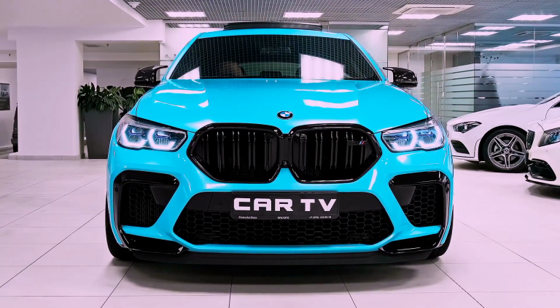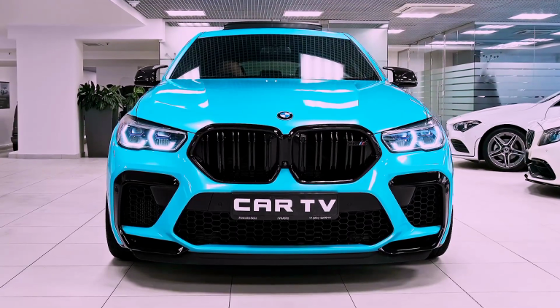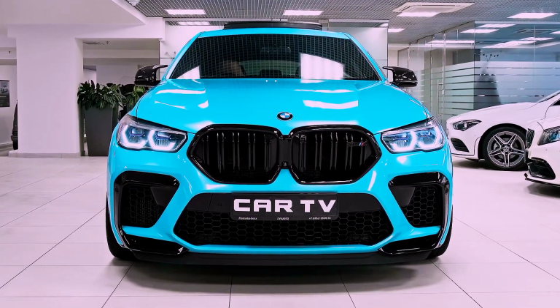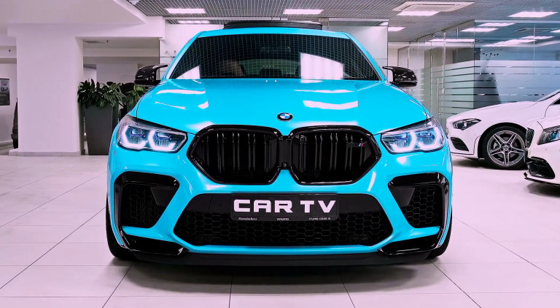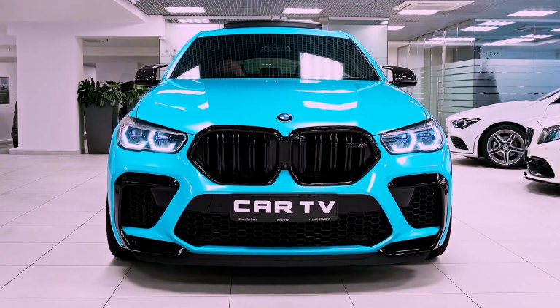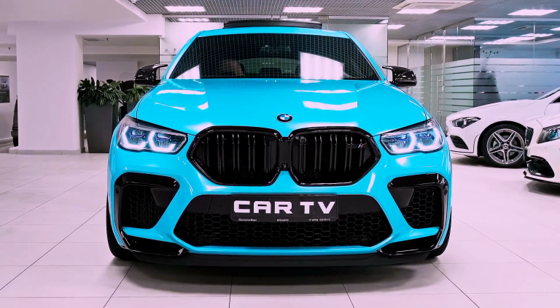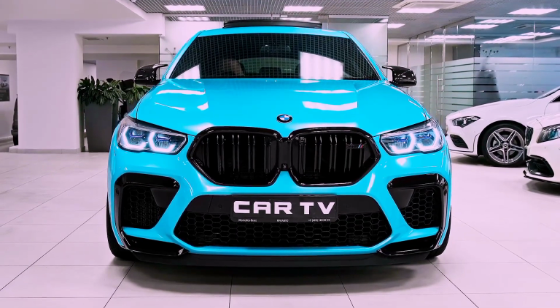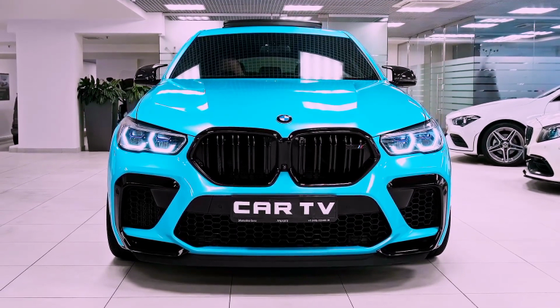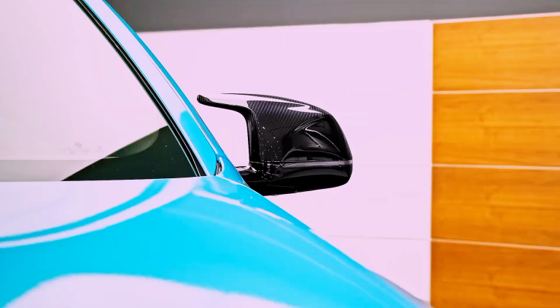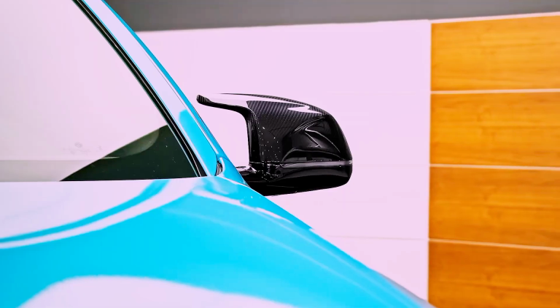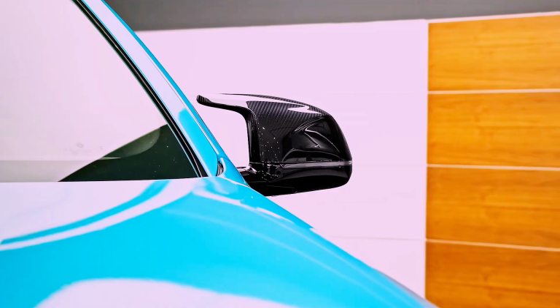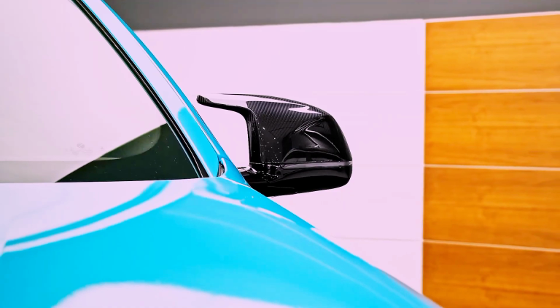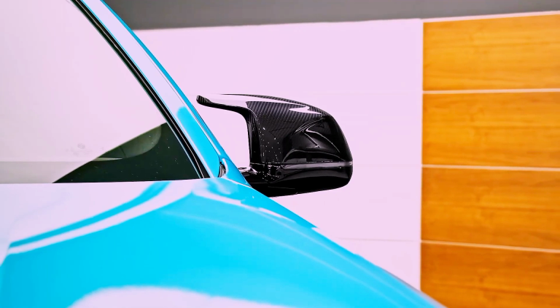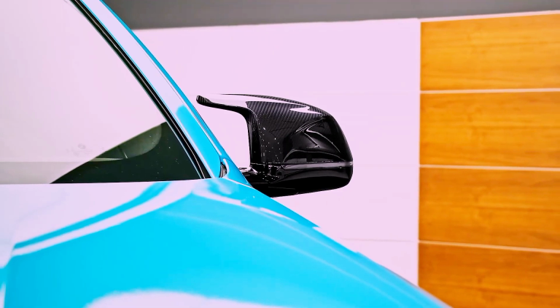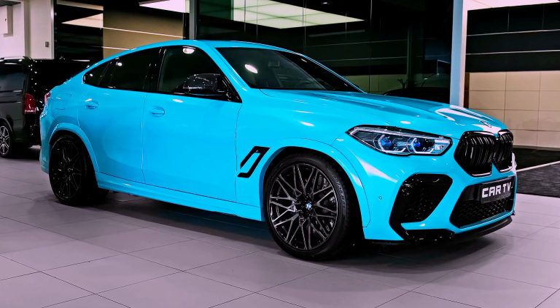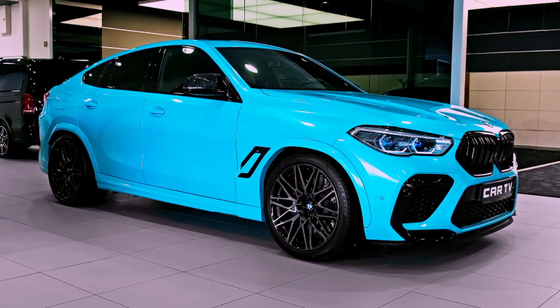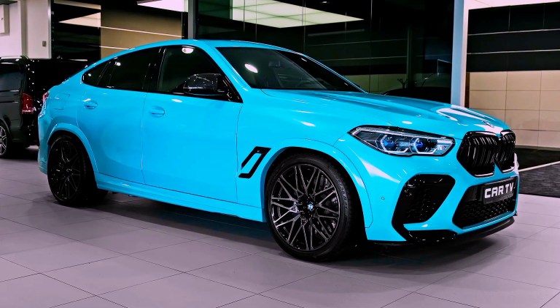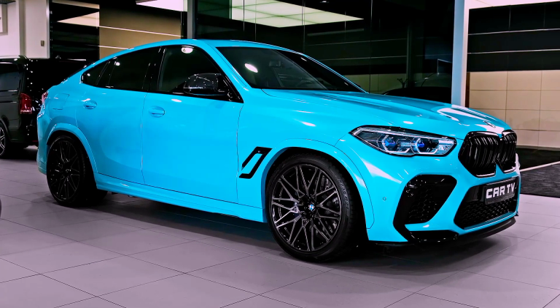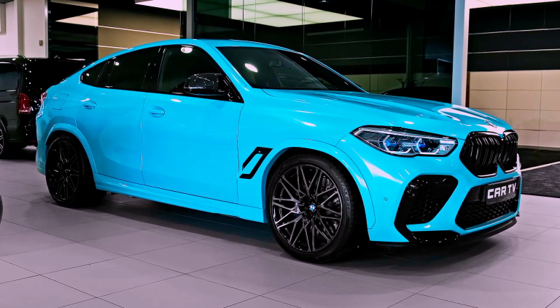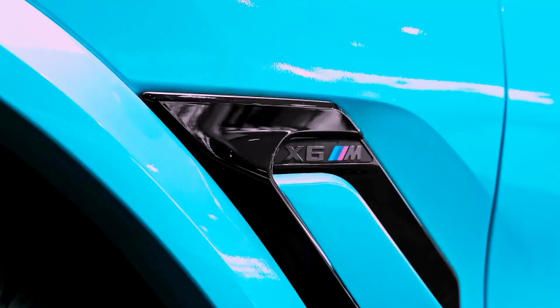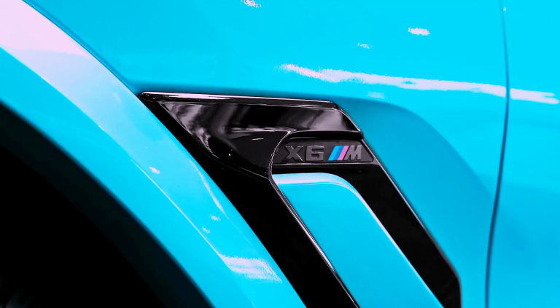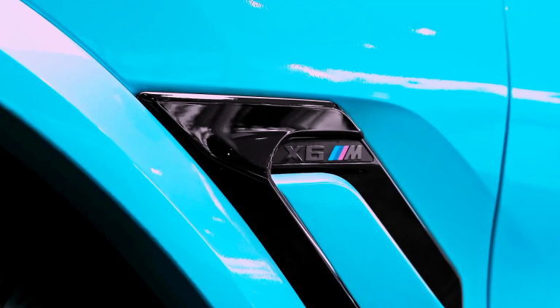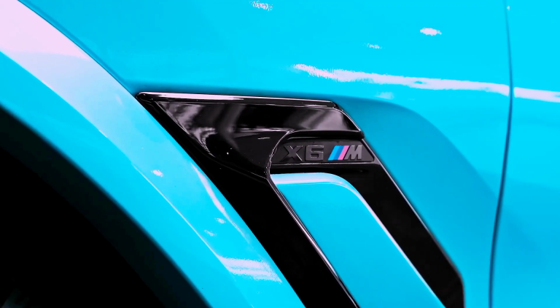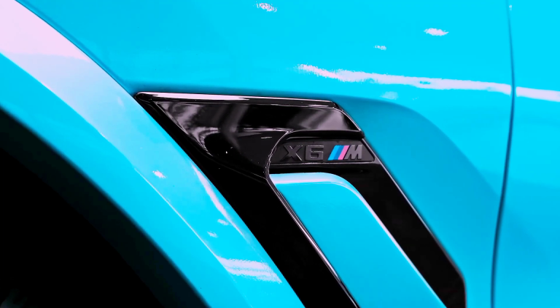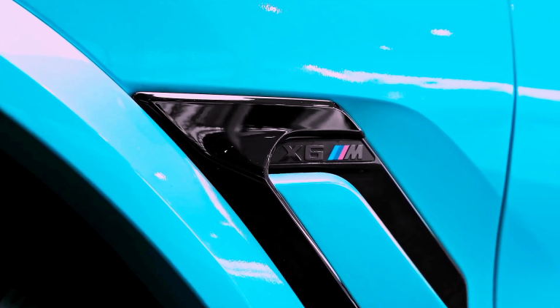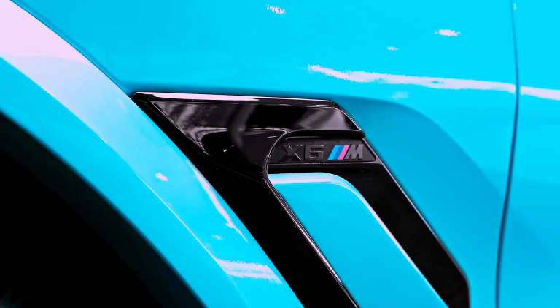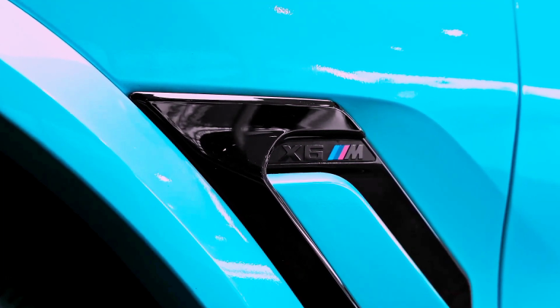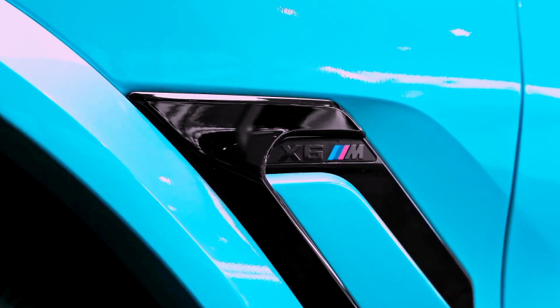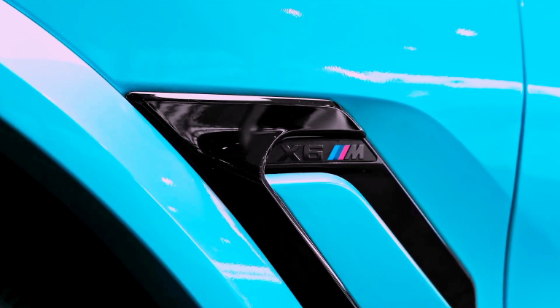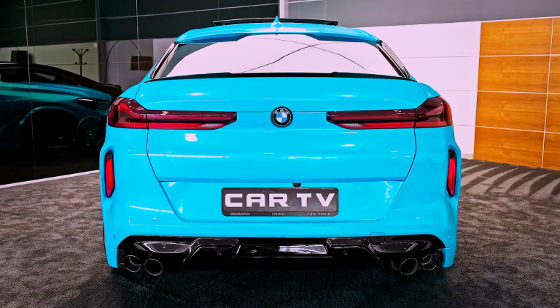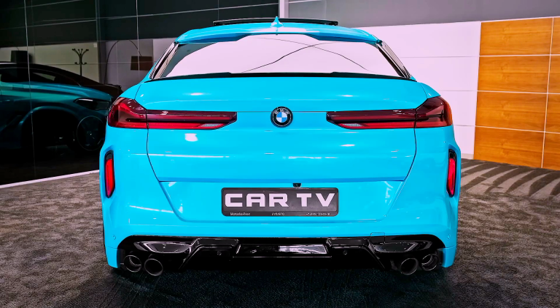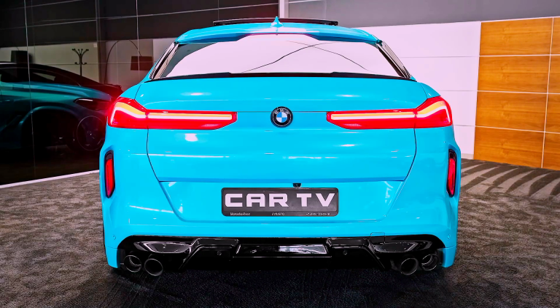The back of the car is equally impressive, with a sleek rear spoiler and quad exhaust pipes that add to the car's sporty appearance.